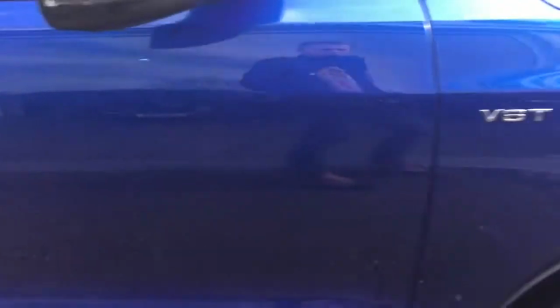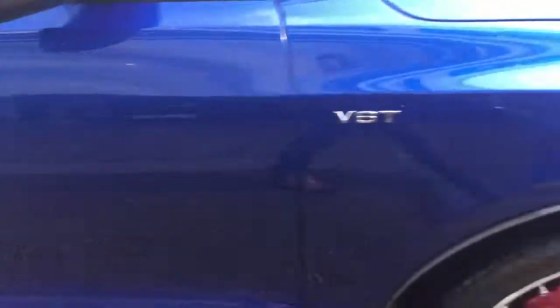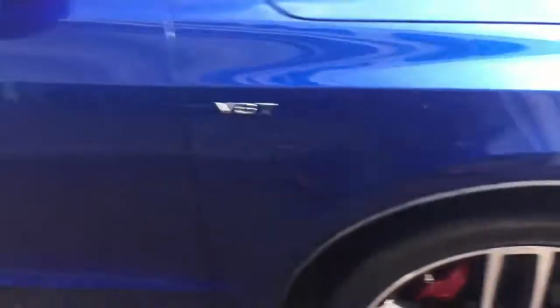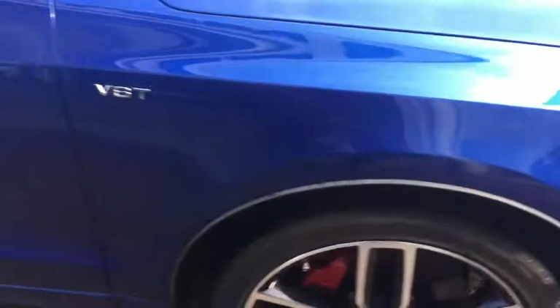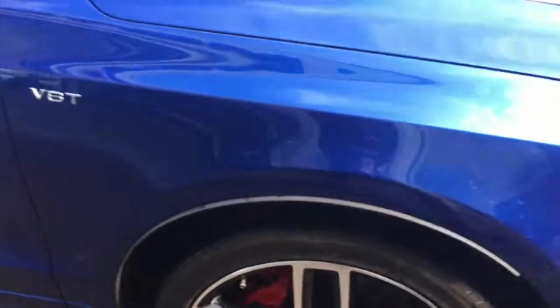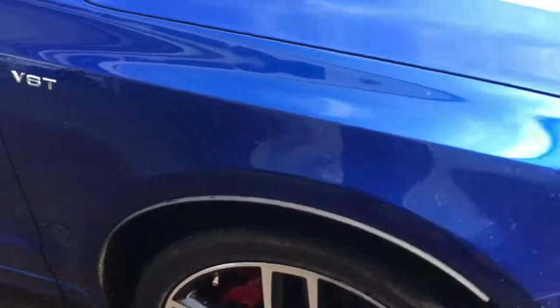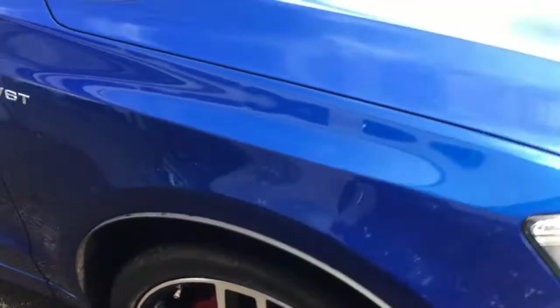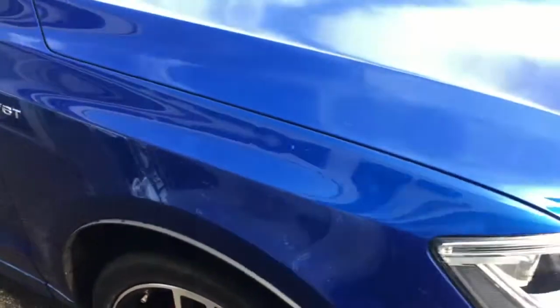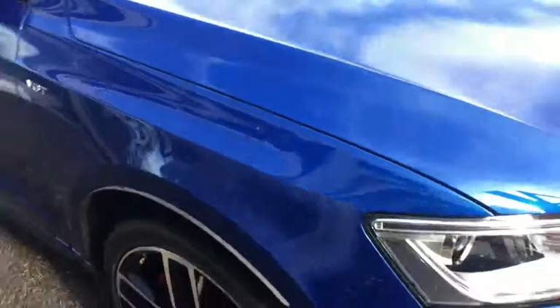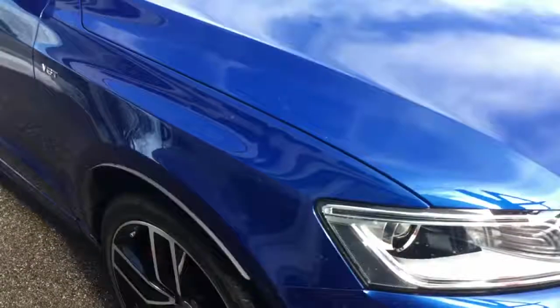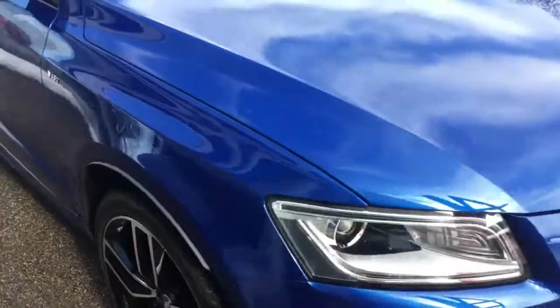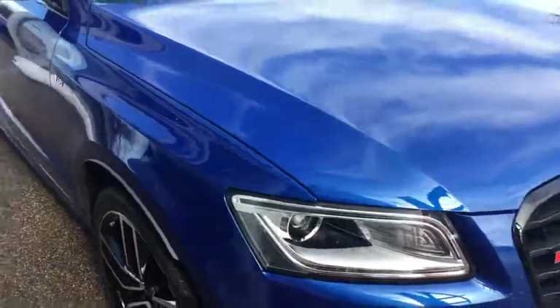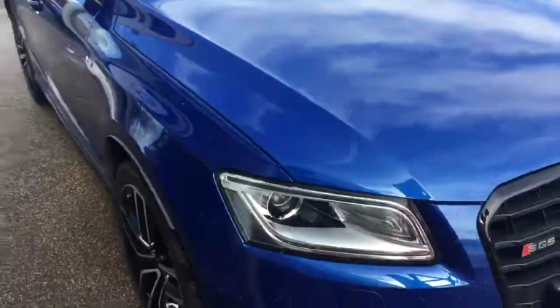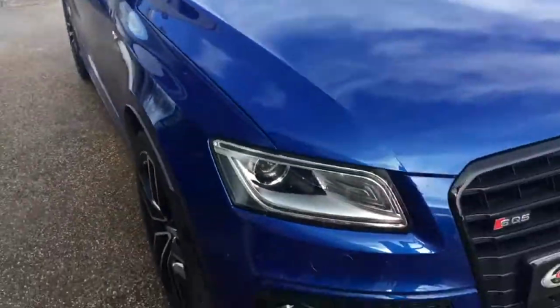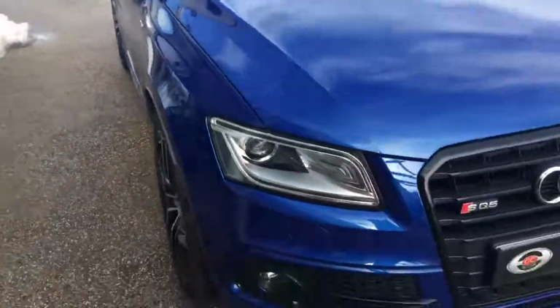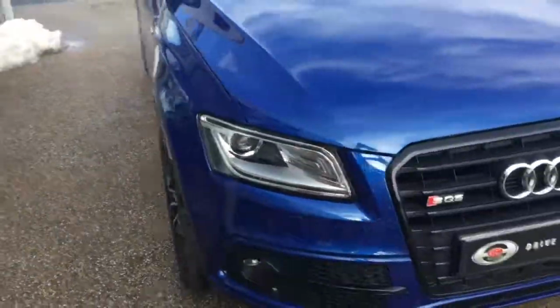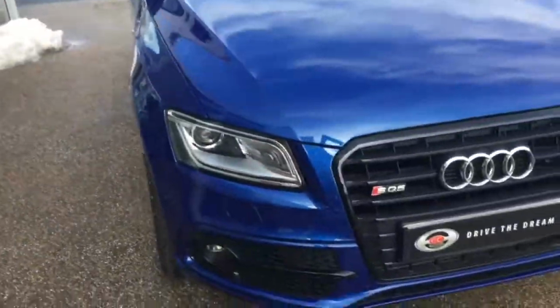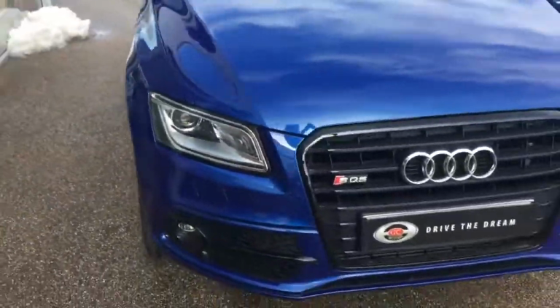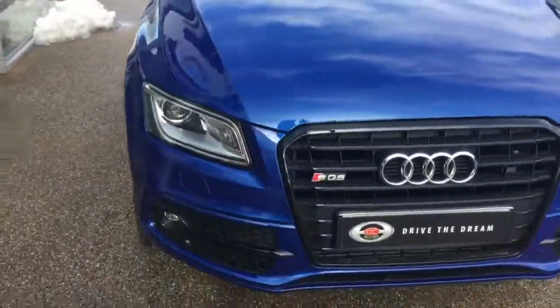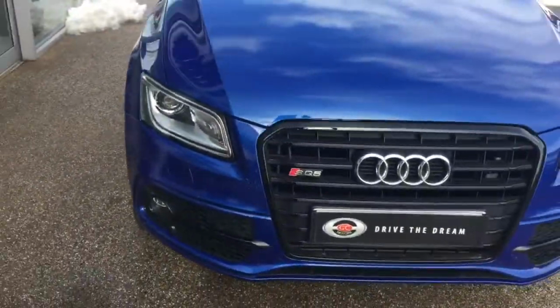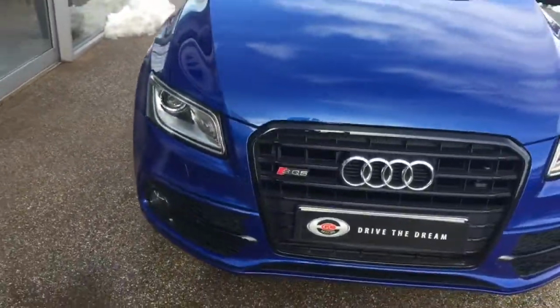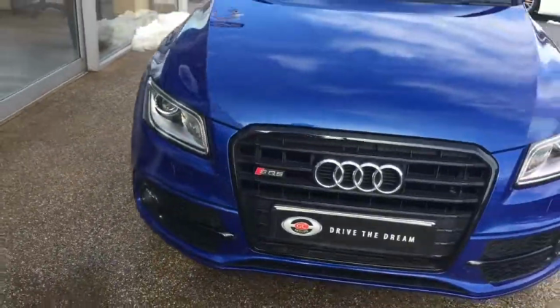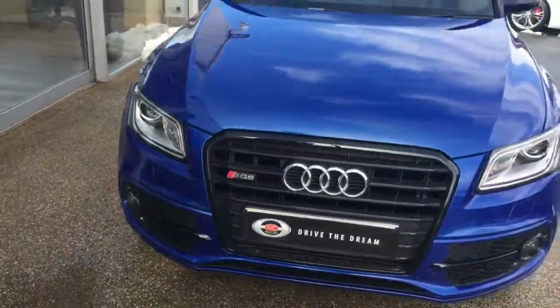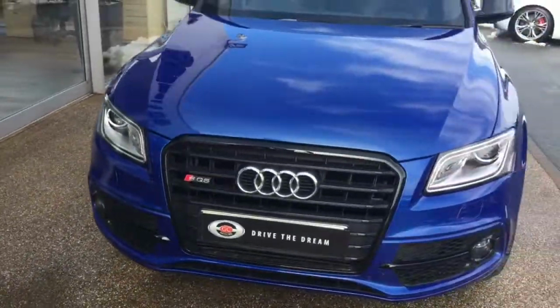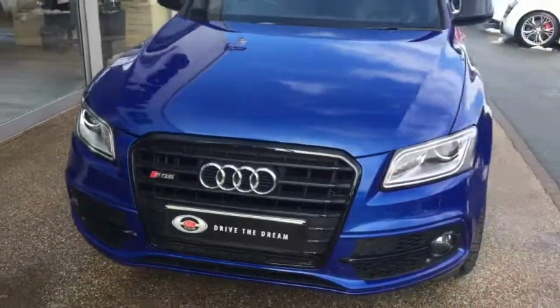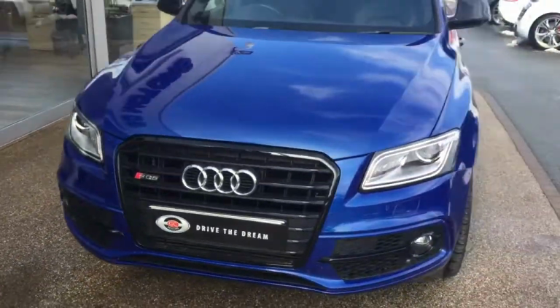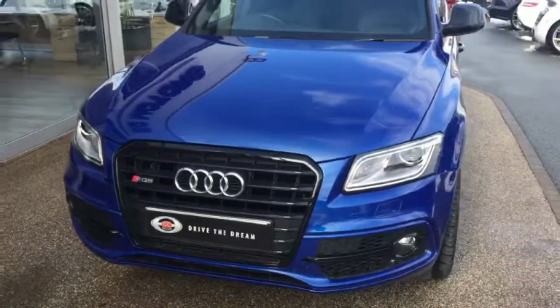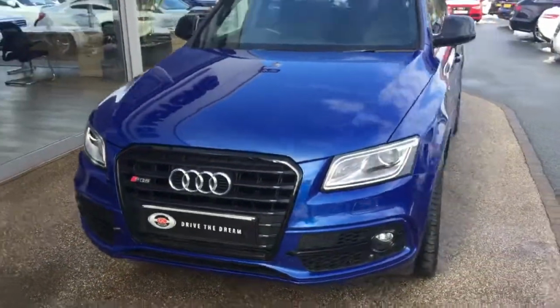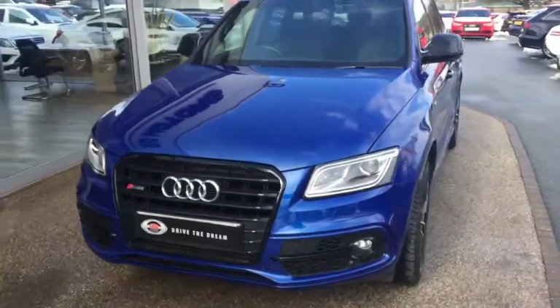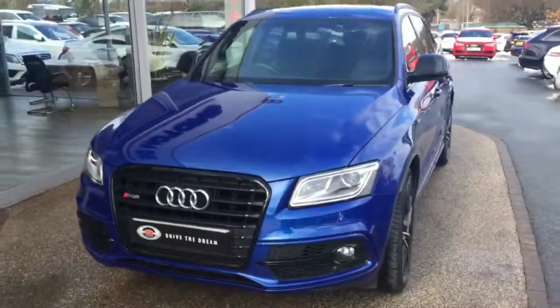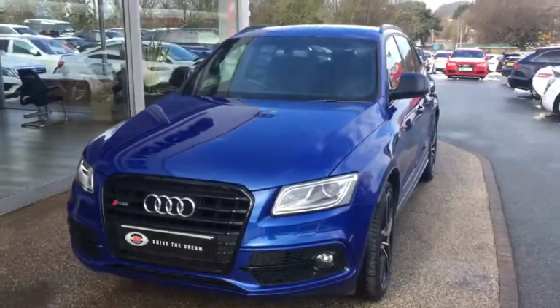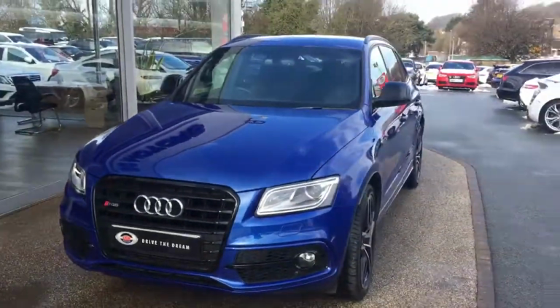I hope you've enjoyed the walk around of this Audi SQ5 and we look forward to hearing back from you very soon.